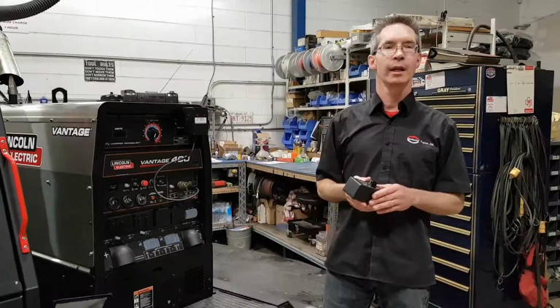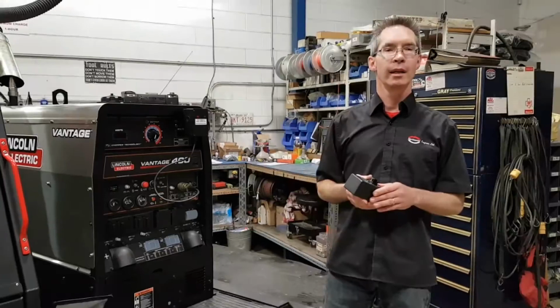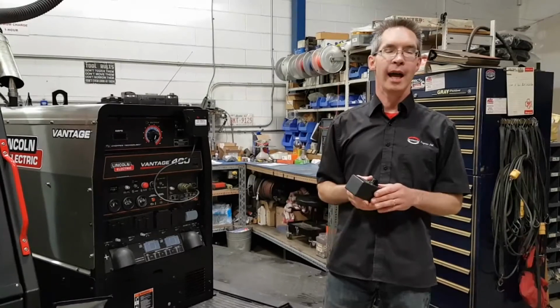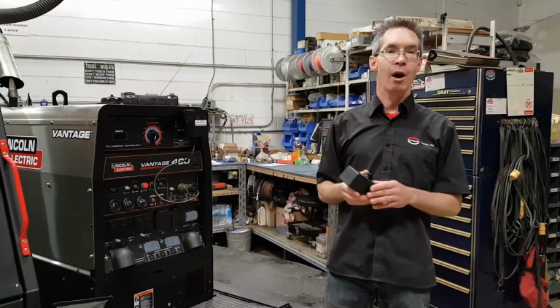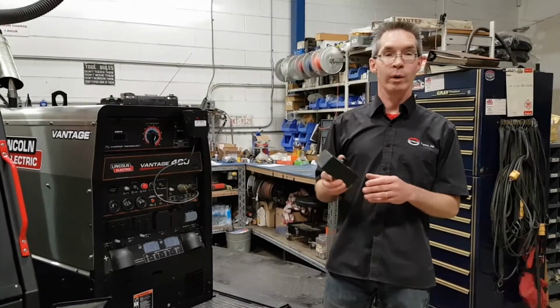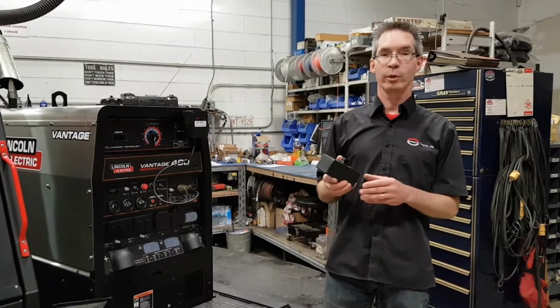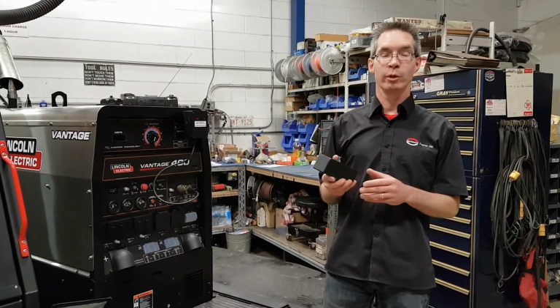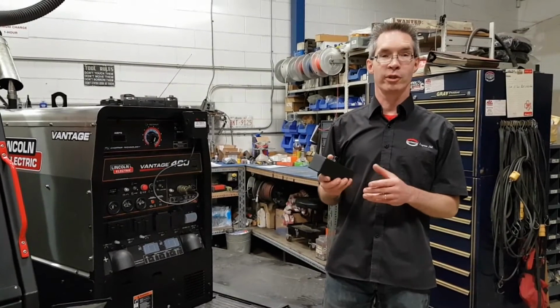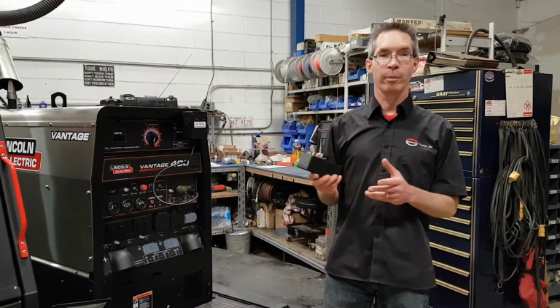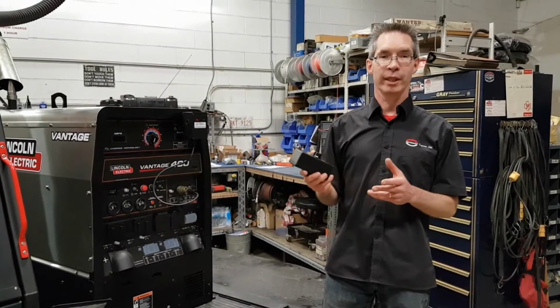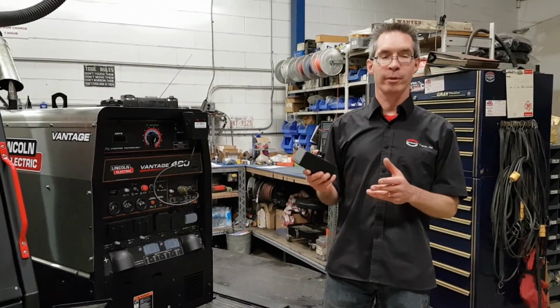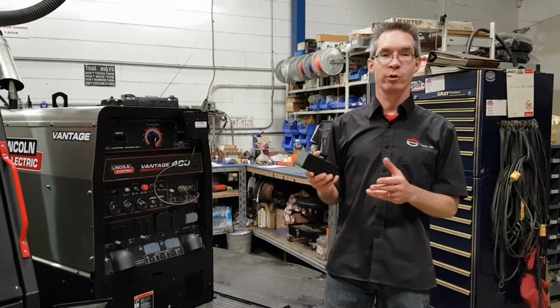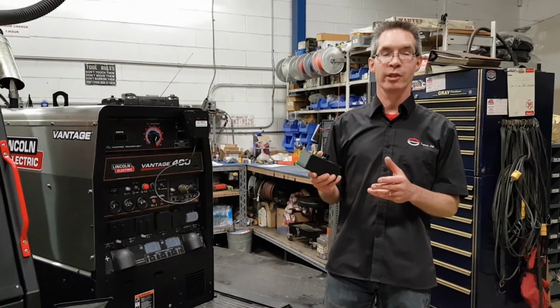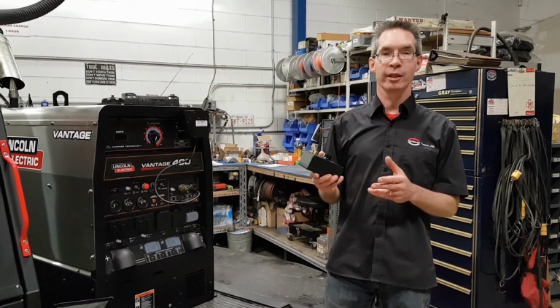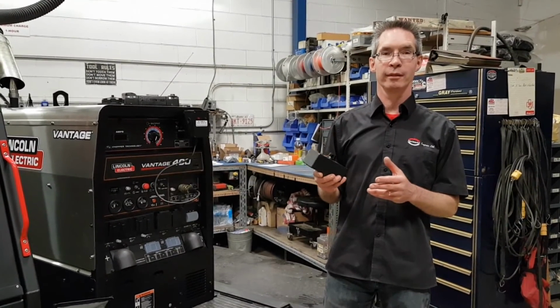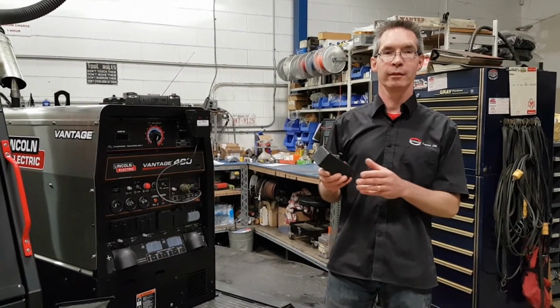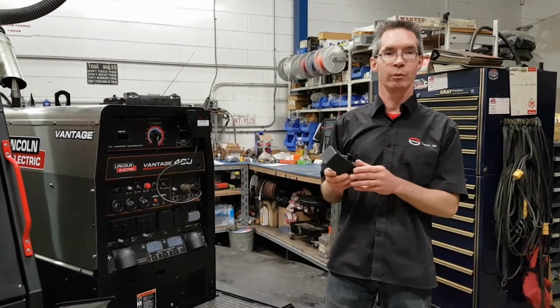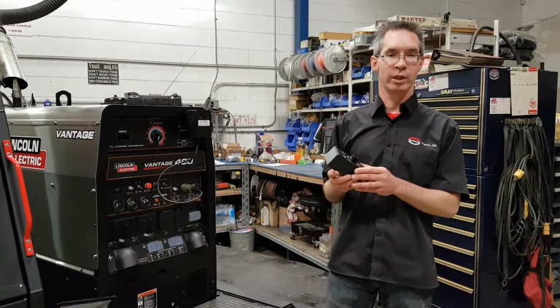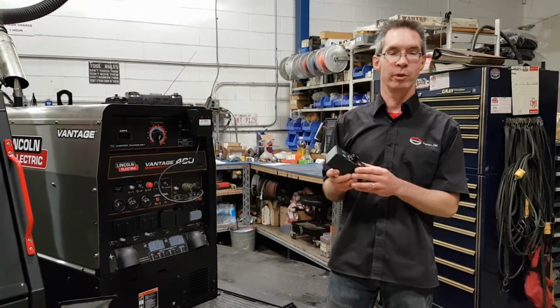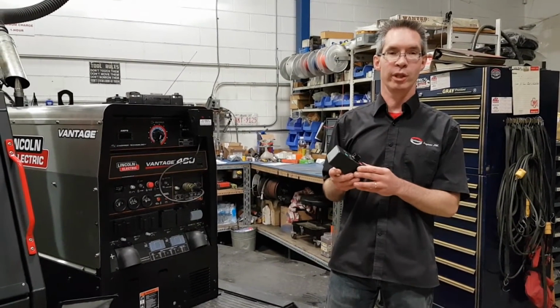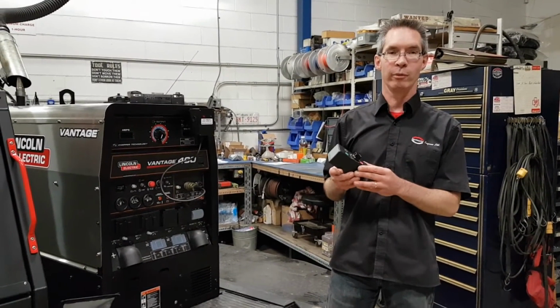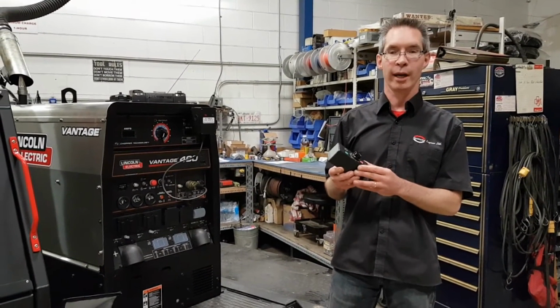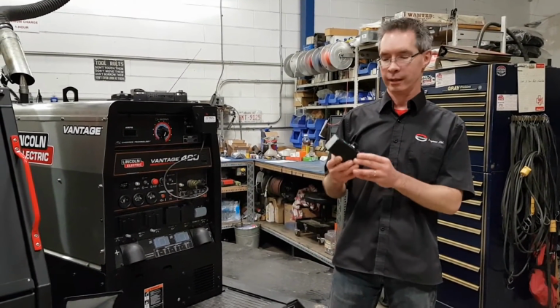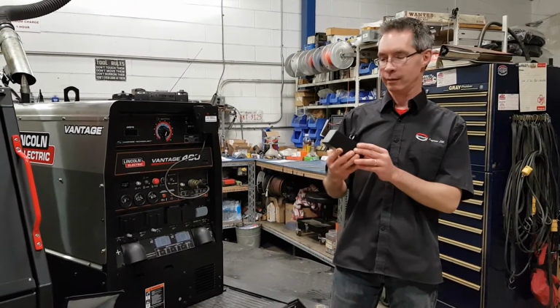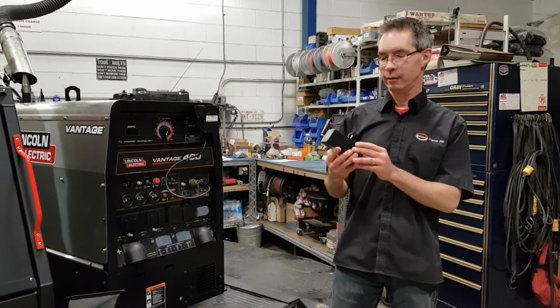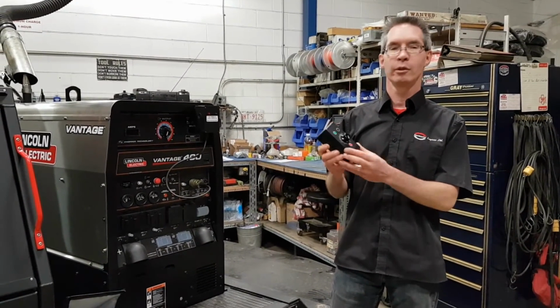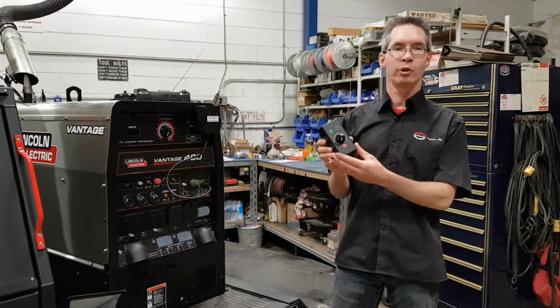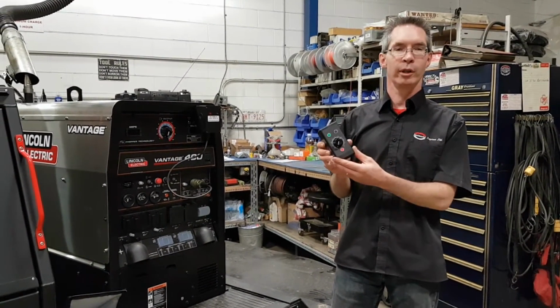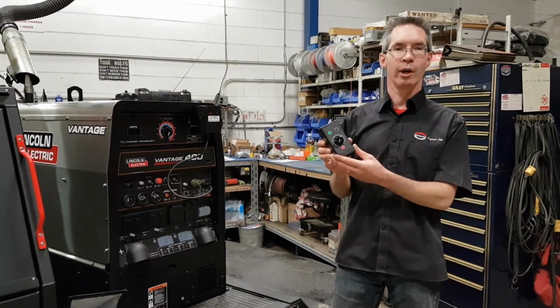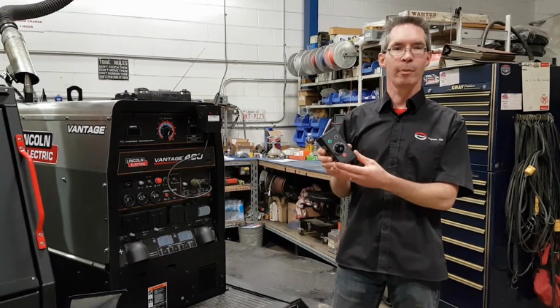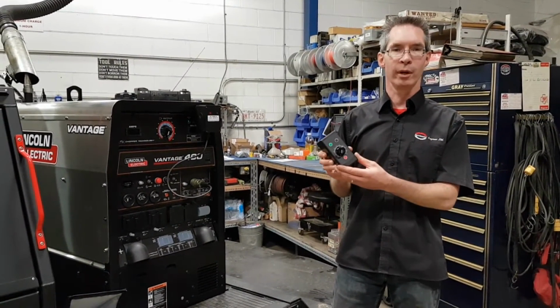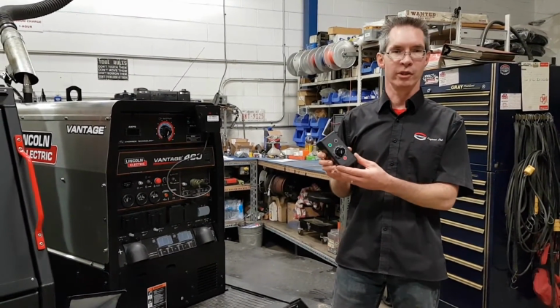Now we will do a live demonstration with the machine running, showing the operation.